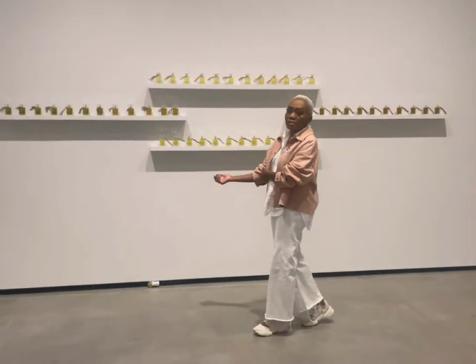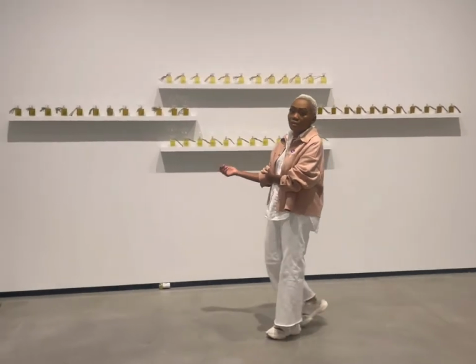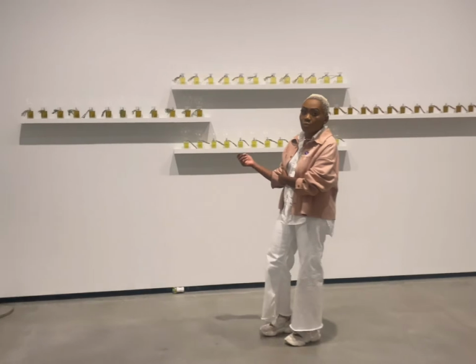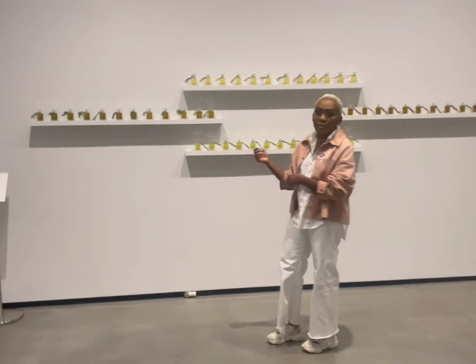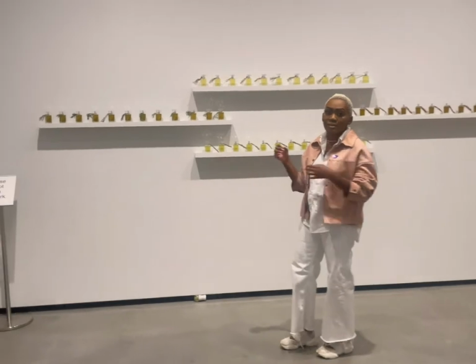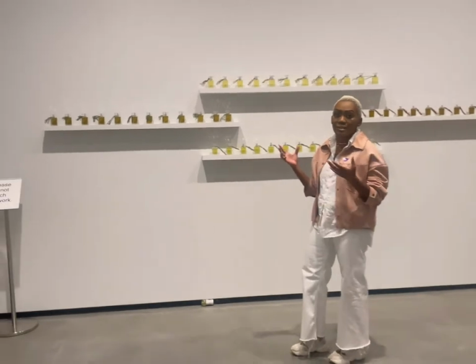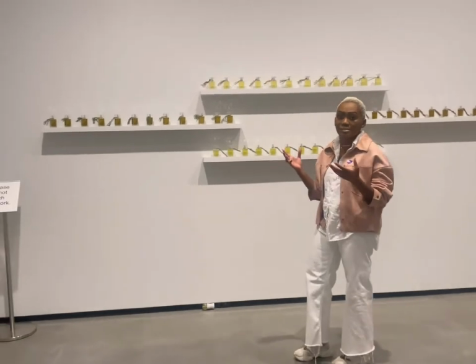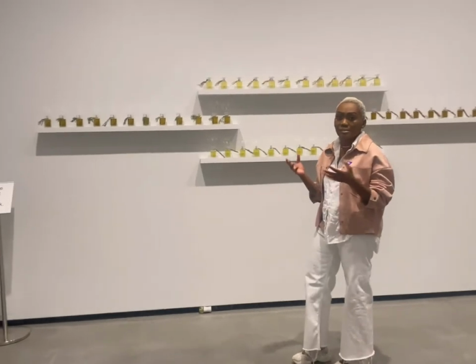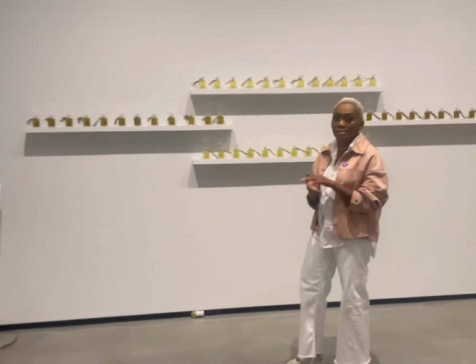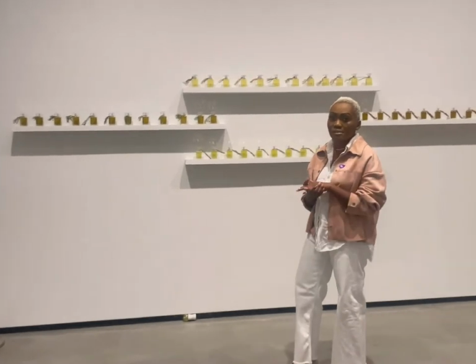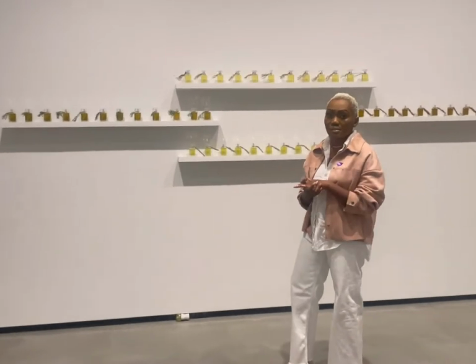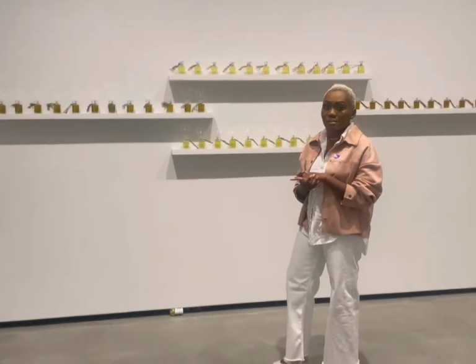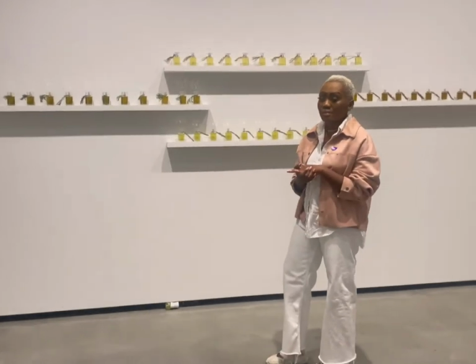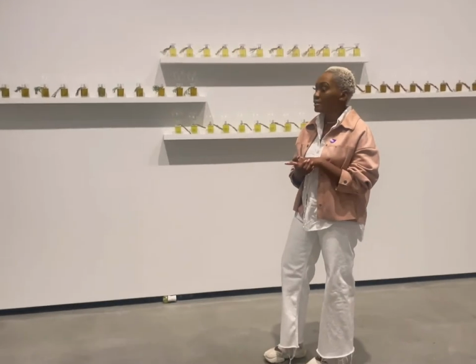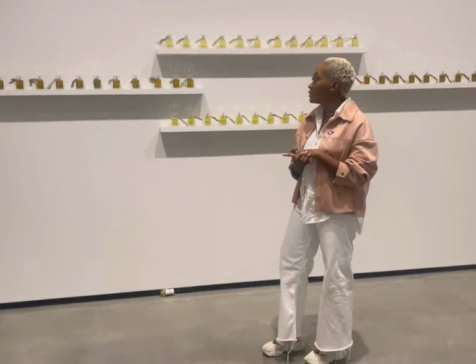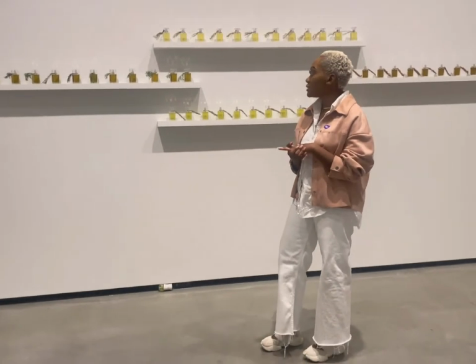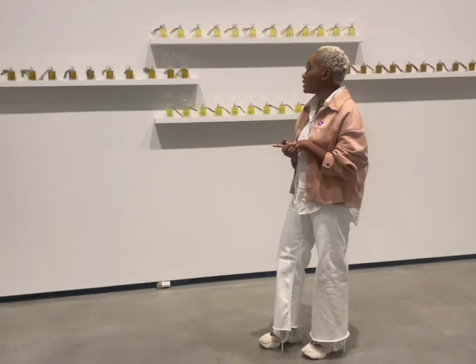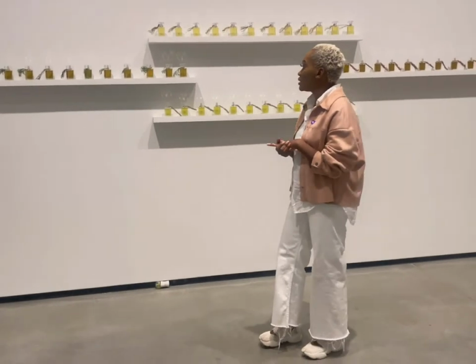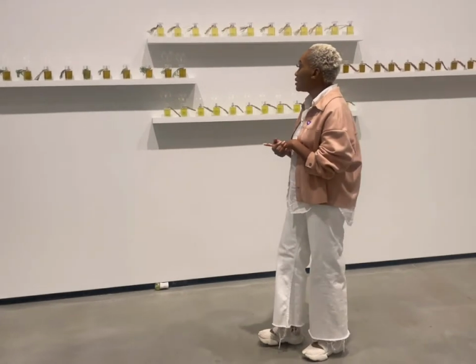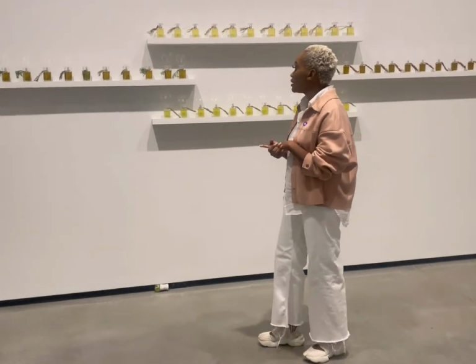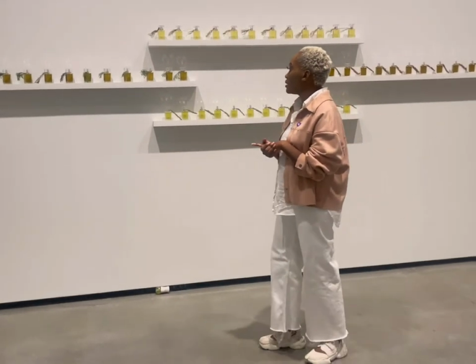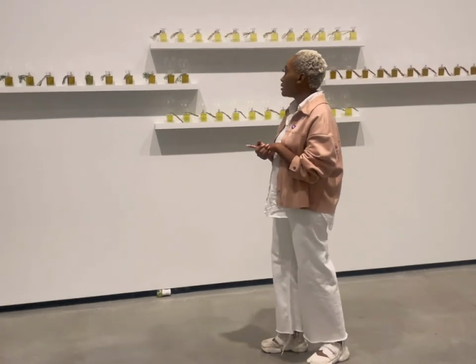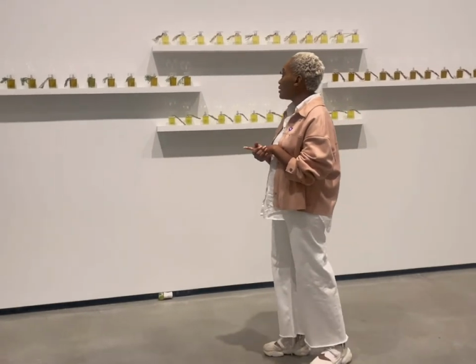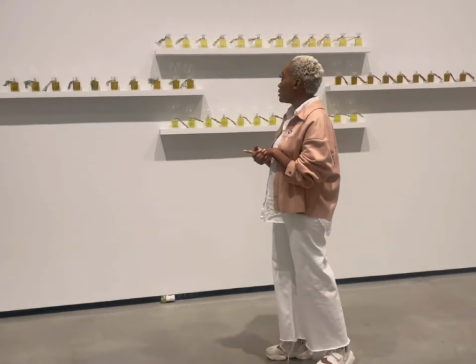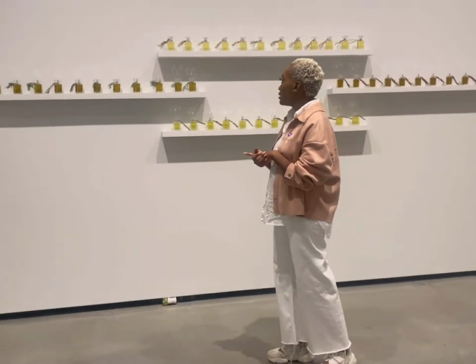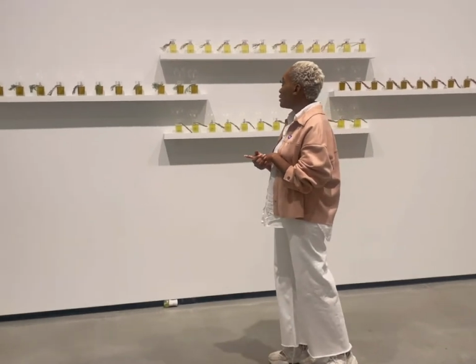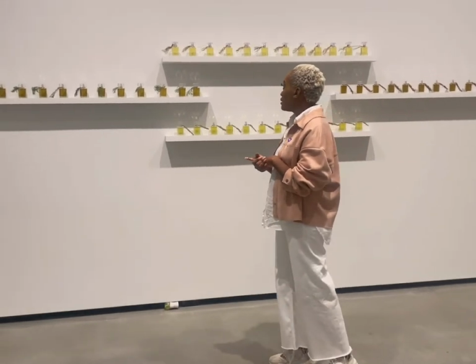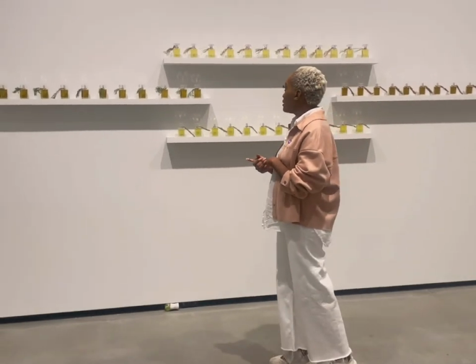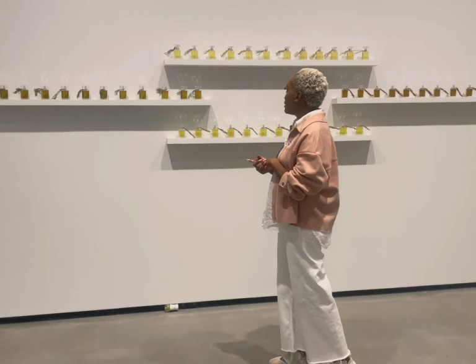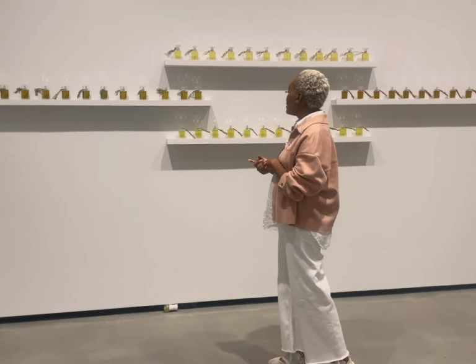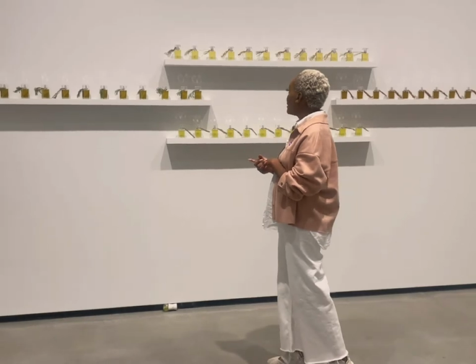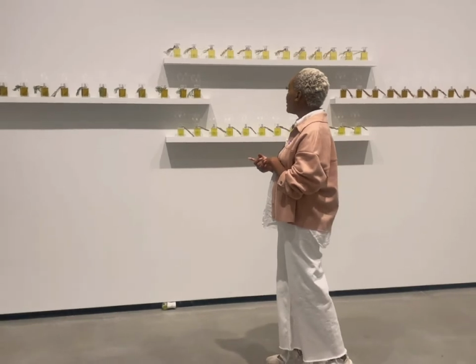So there's cedar, and then sweet grass, tobacco, and then sage.